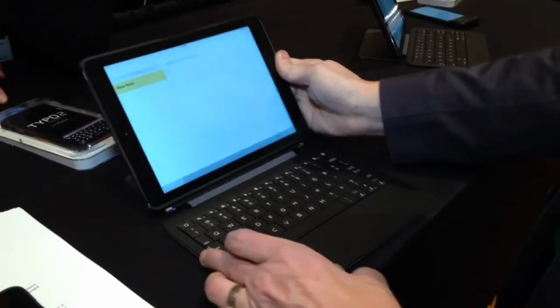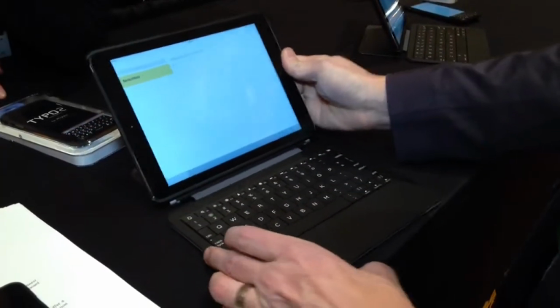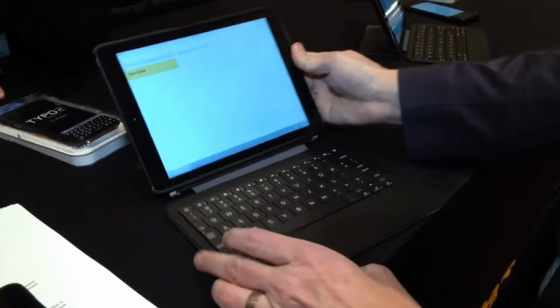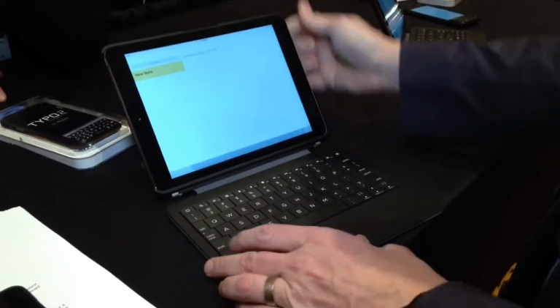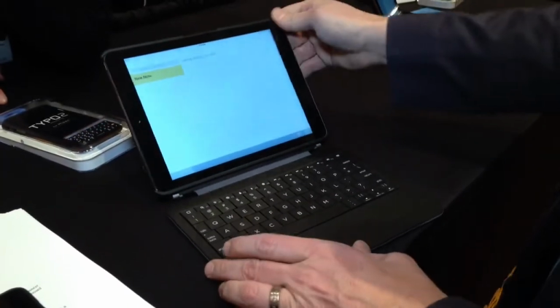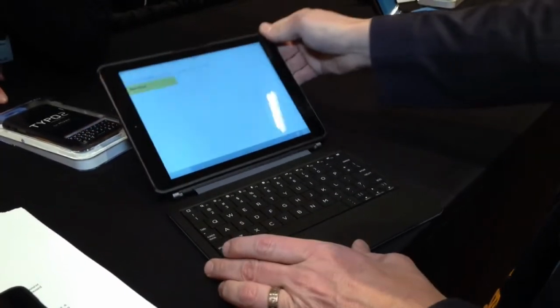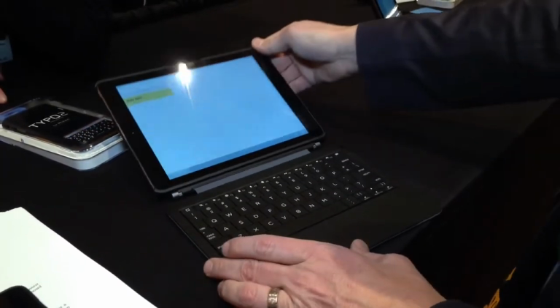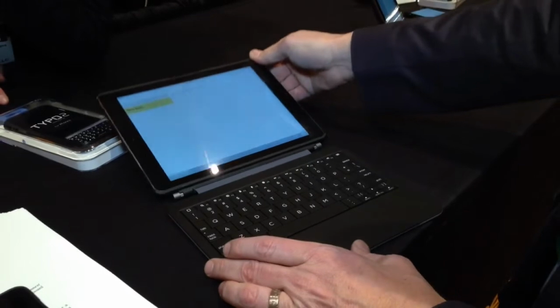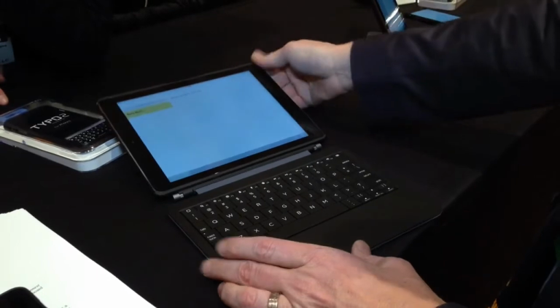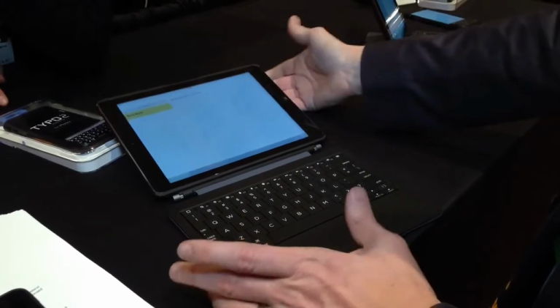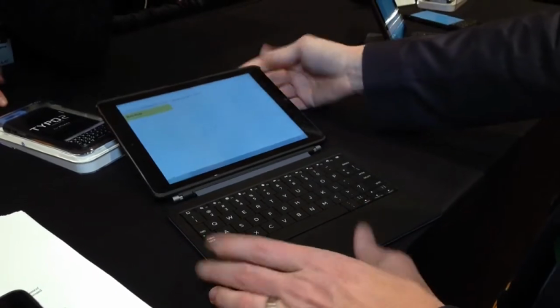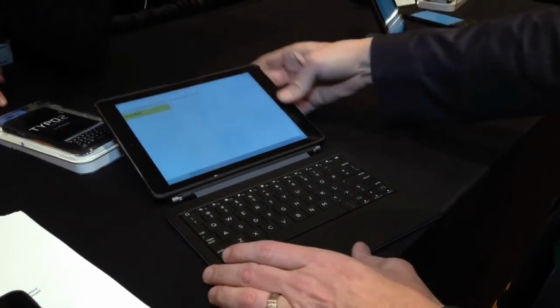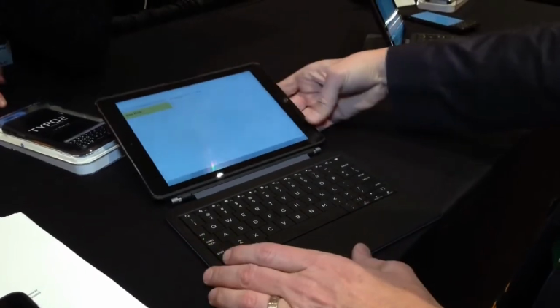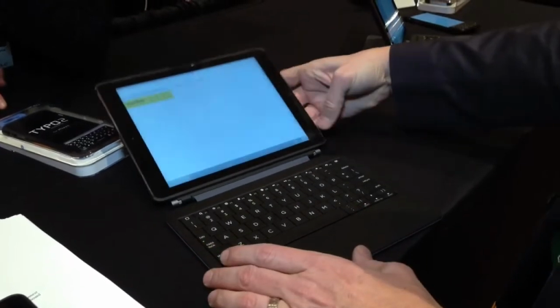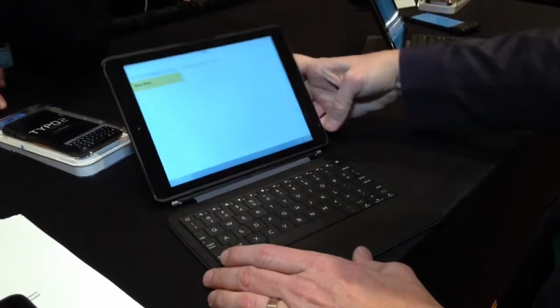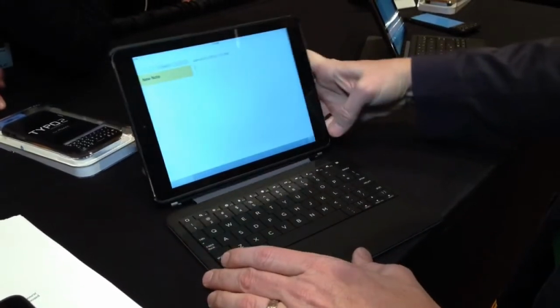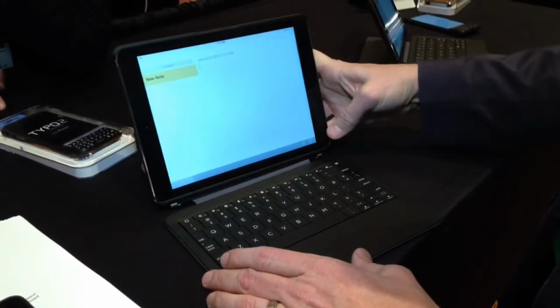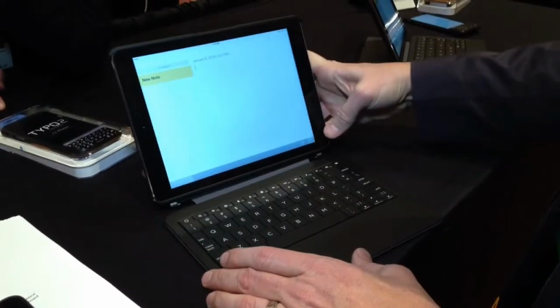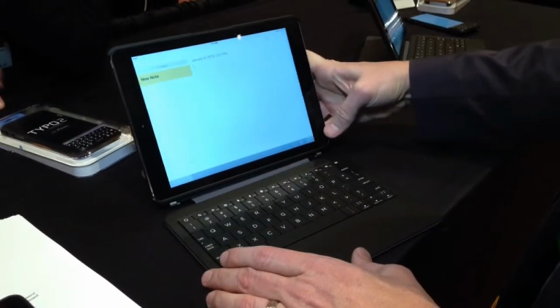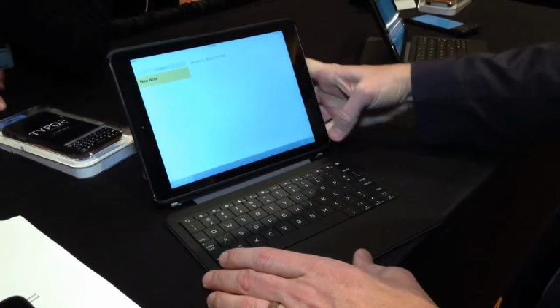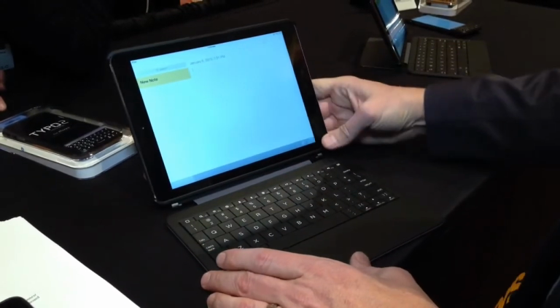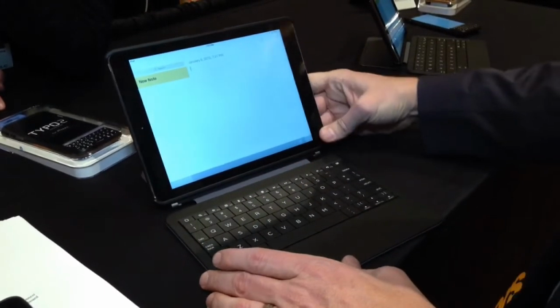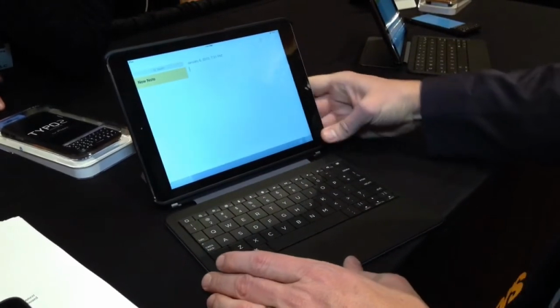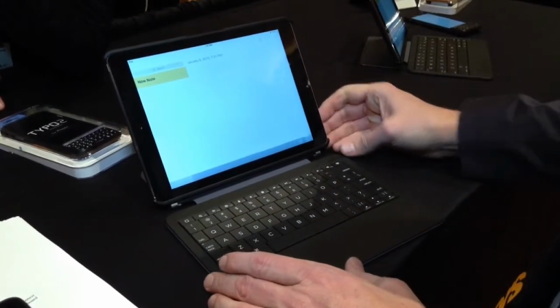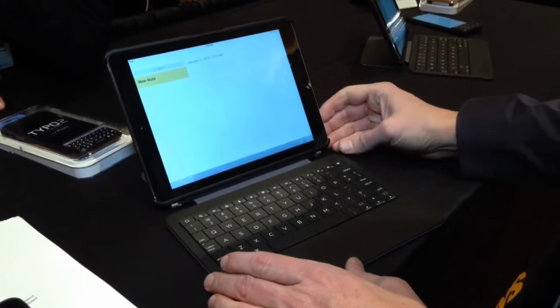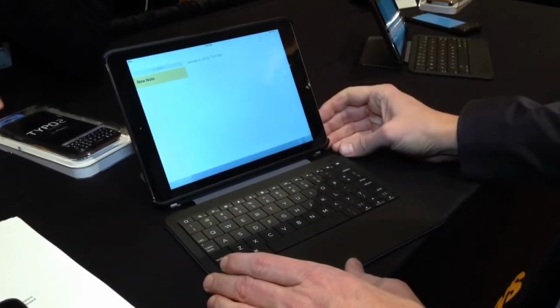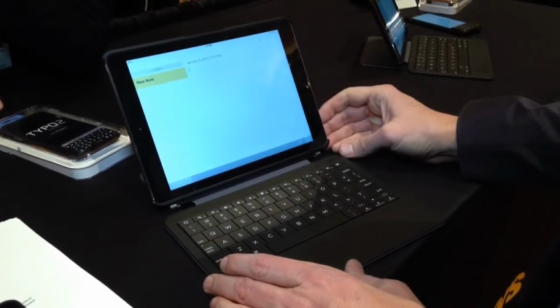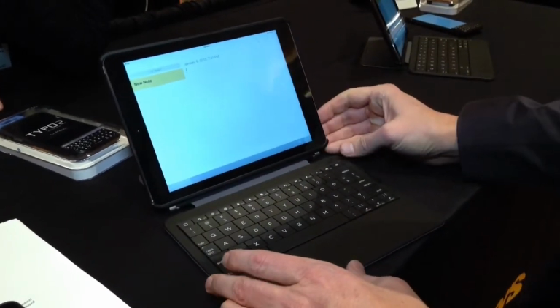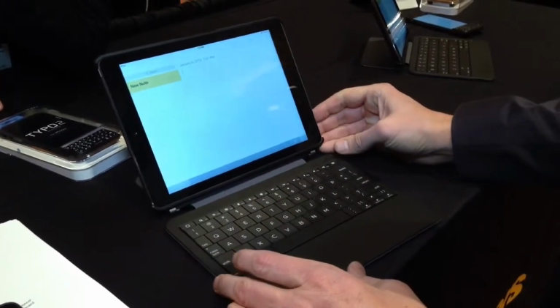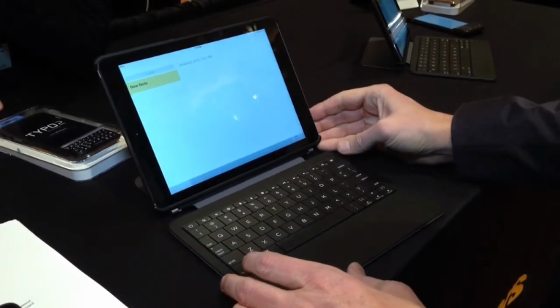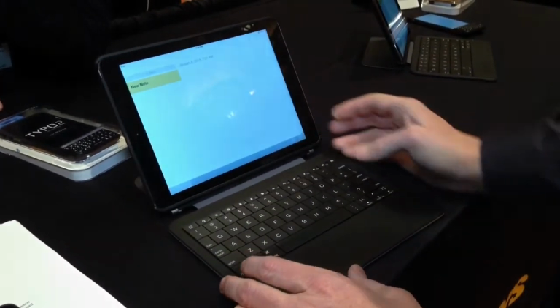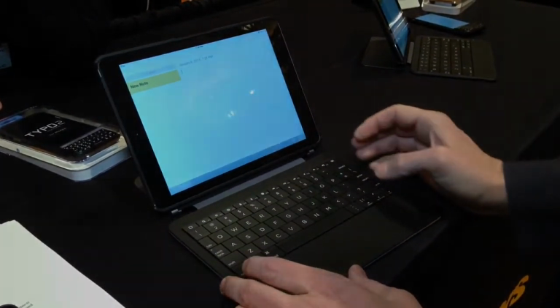Yesterday they announced the detachable keyboard for the iPad Air and also the iPad Mini, which will go on sale in the spring.